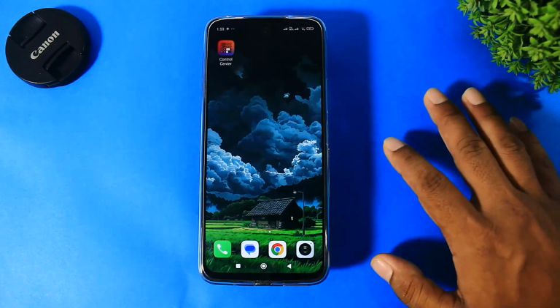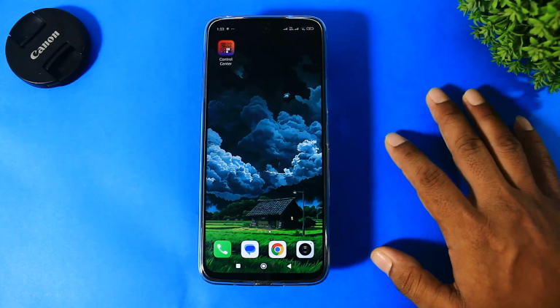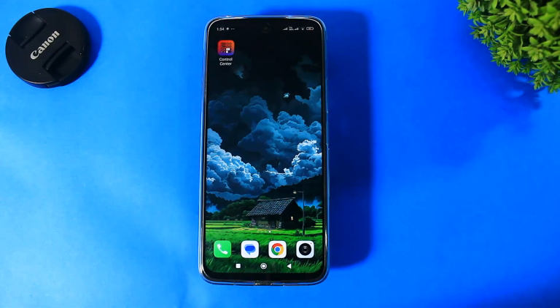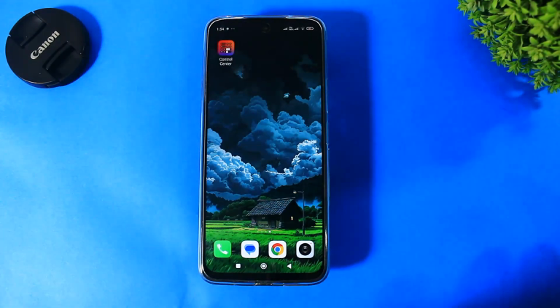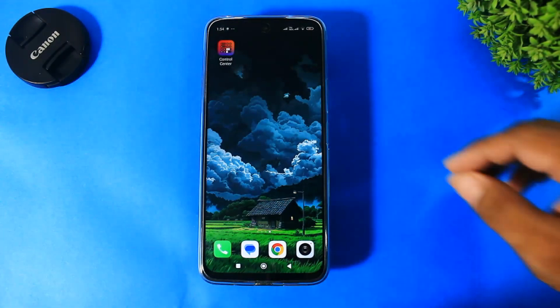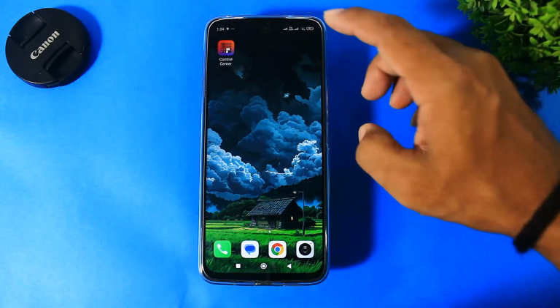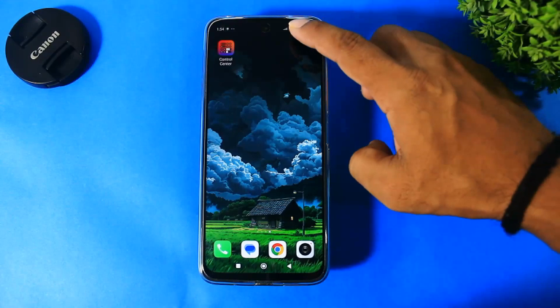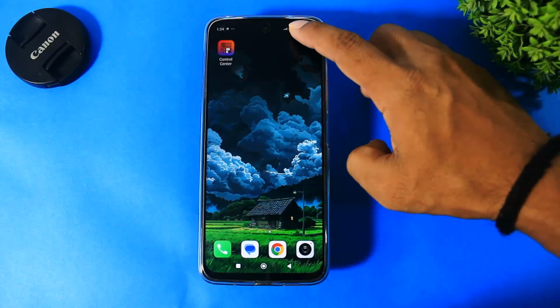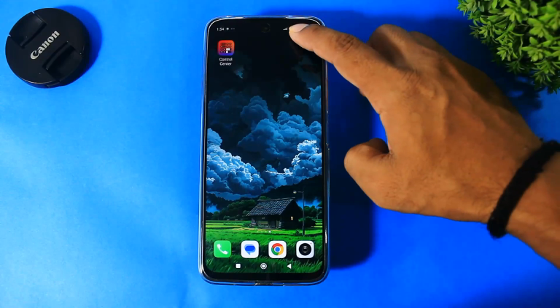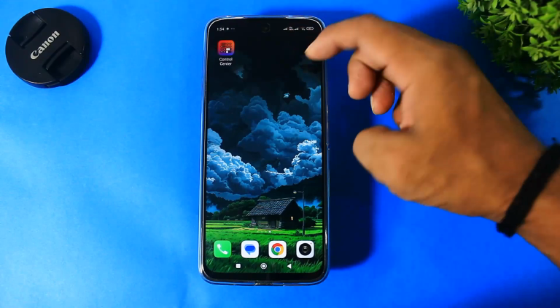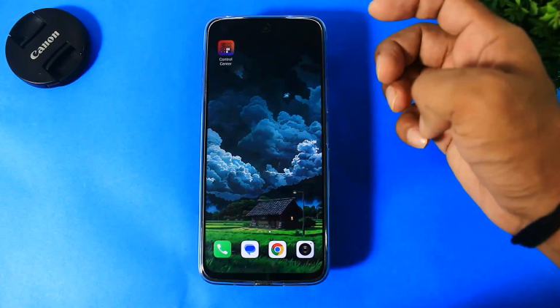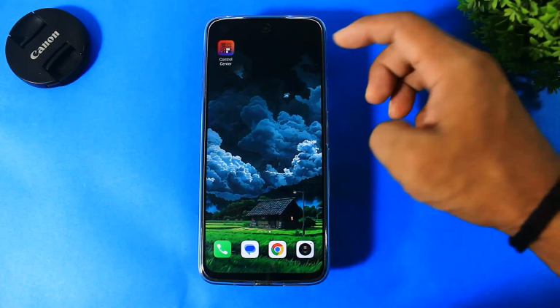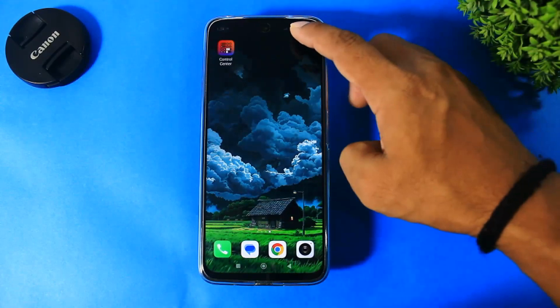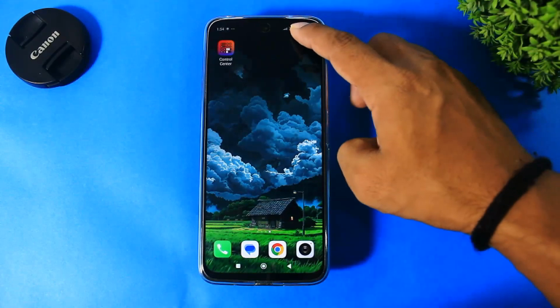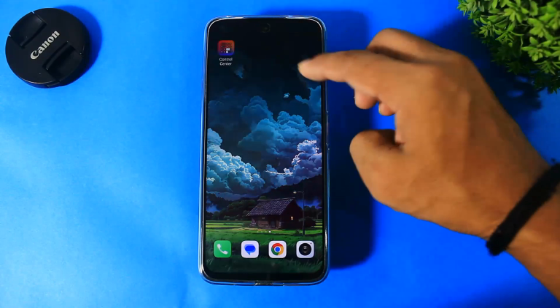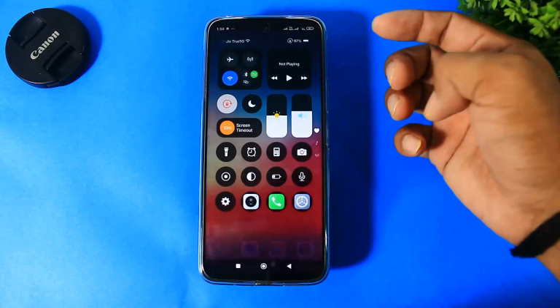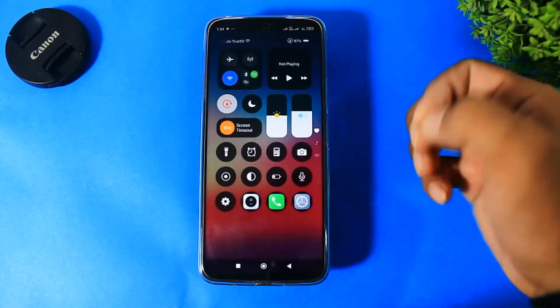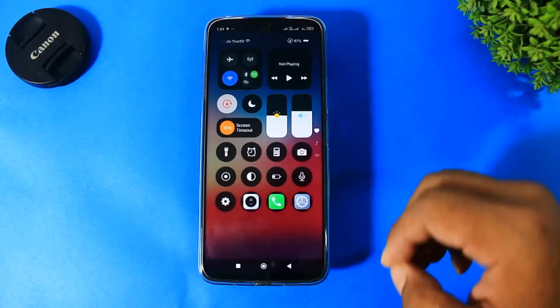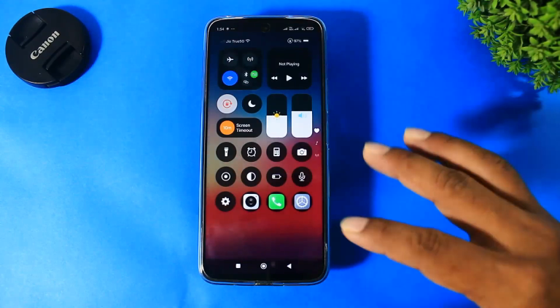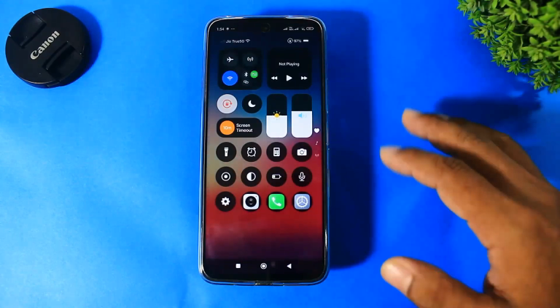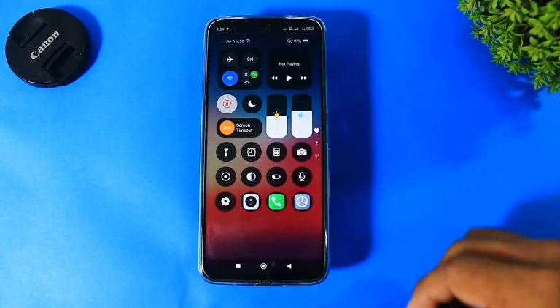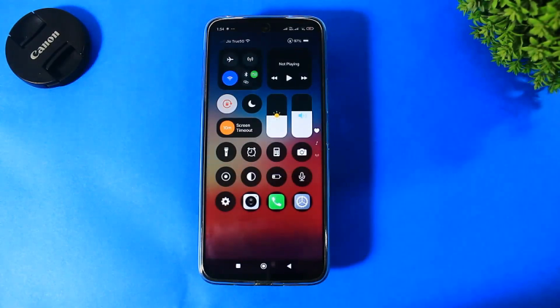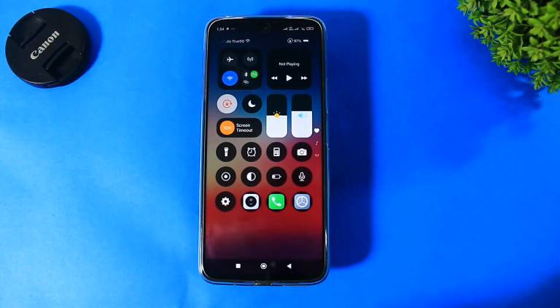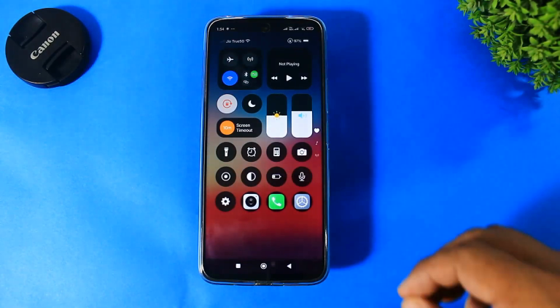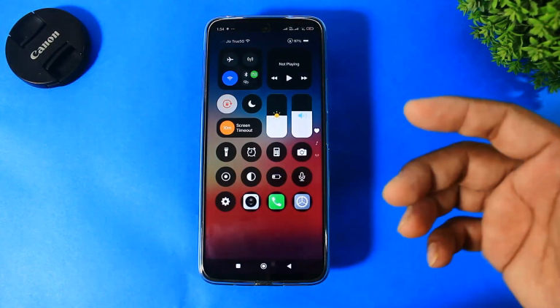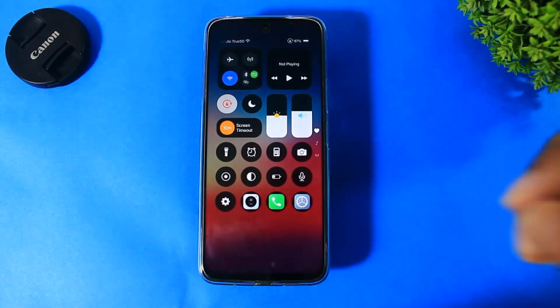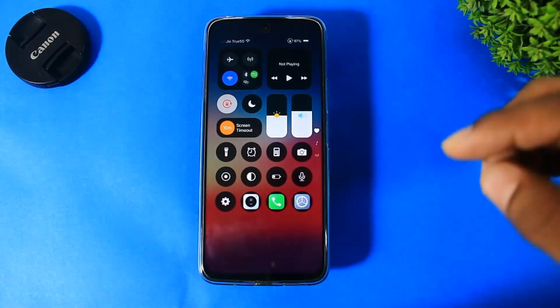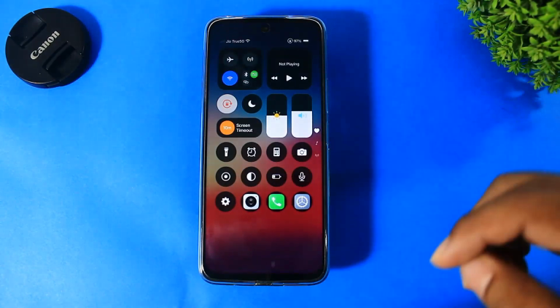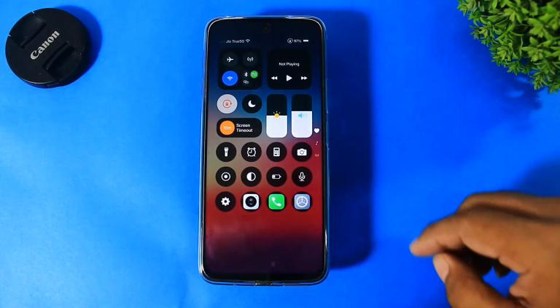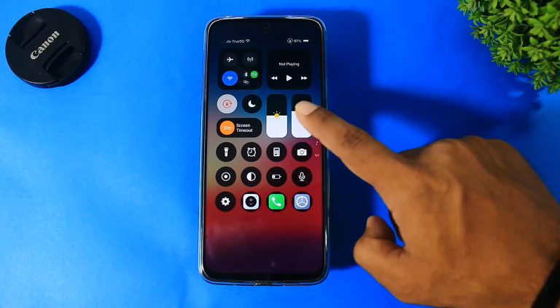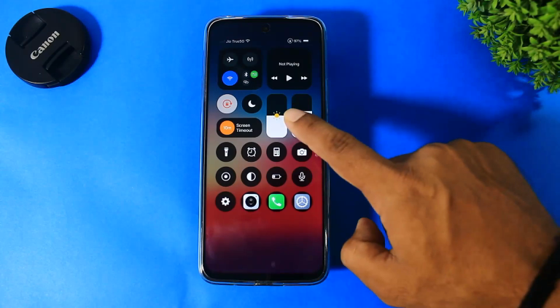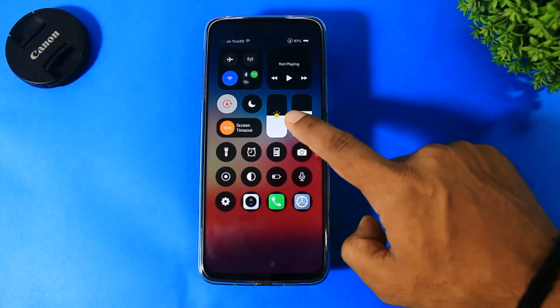Trust me guys, this control center is really smooth, just like the iOS 18 control center.